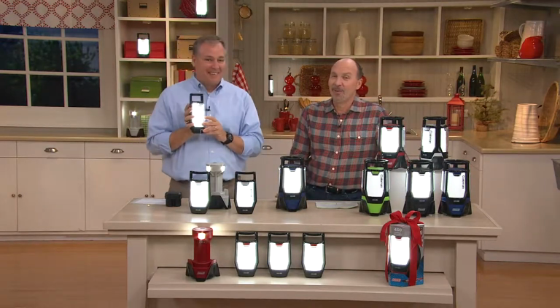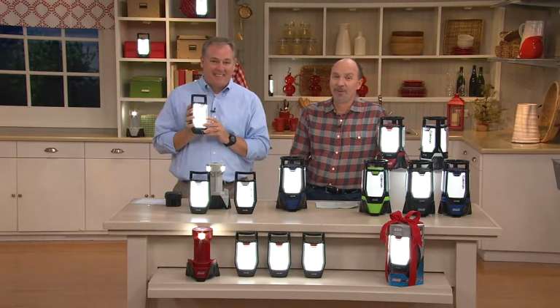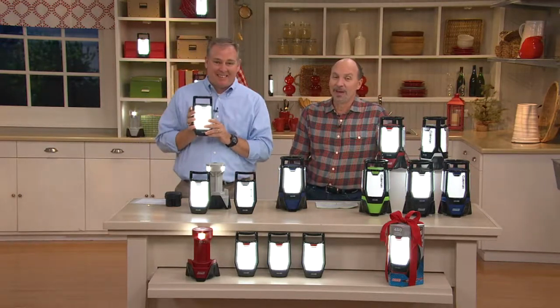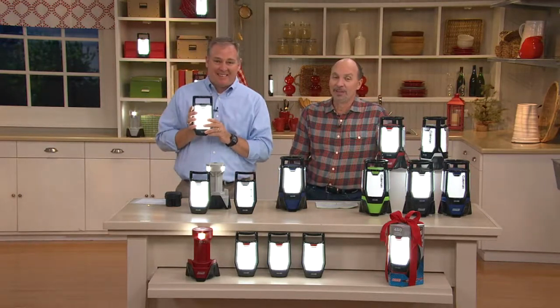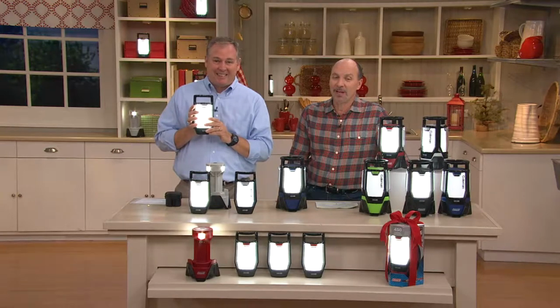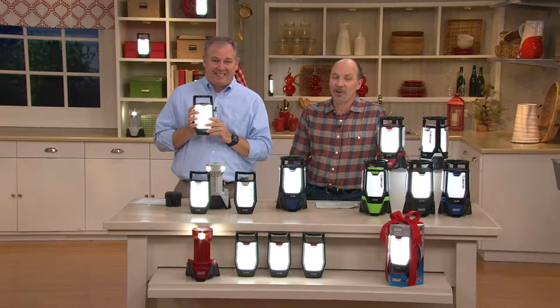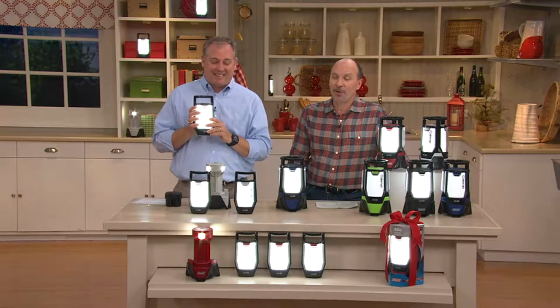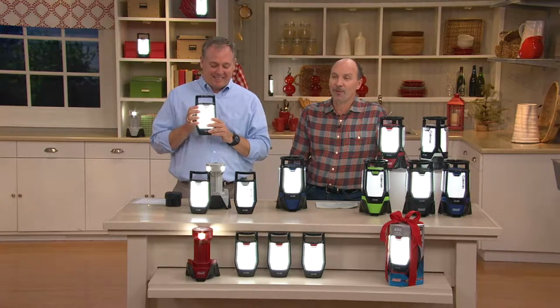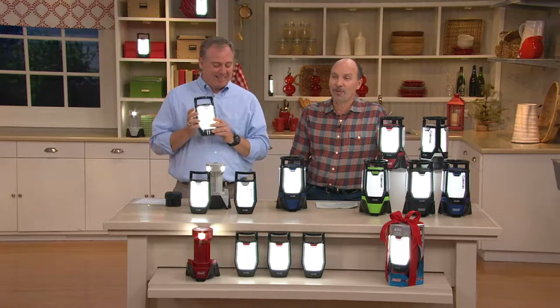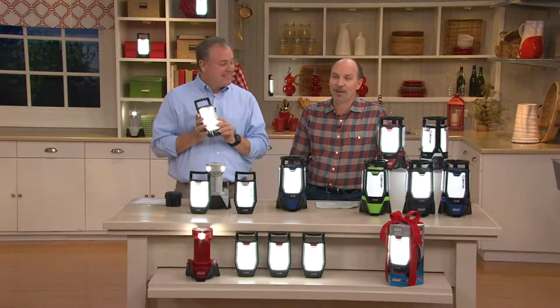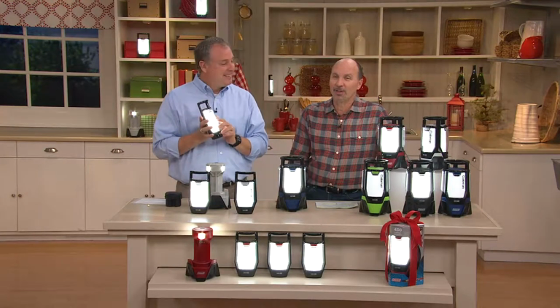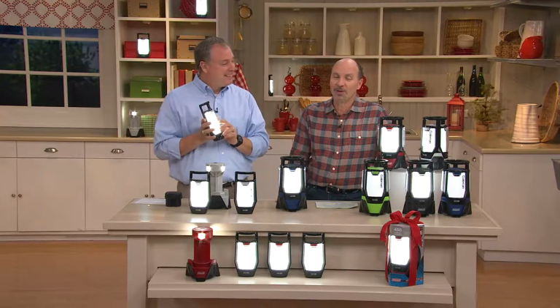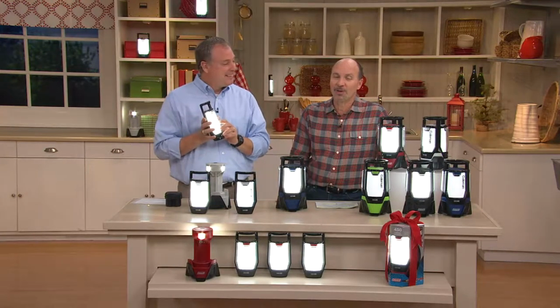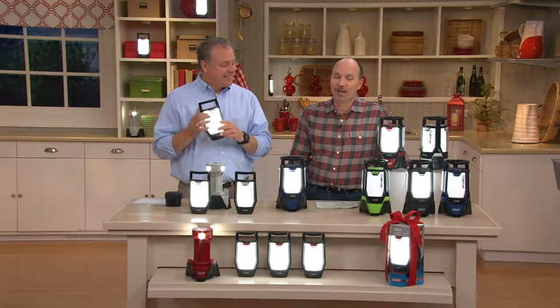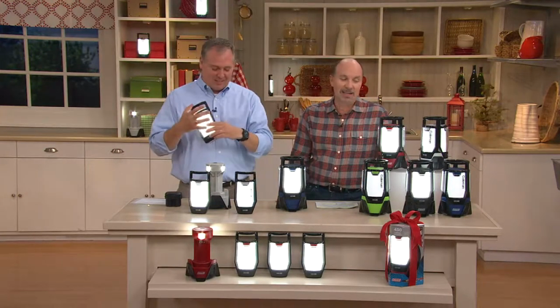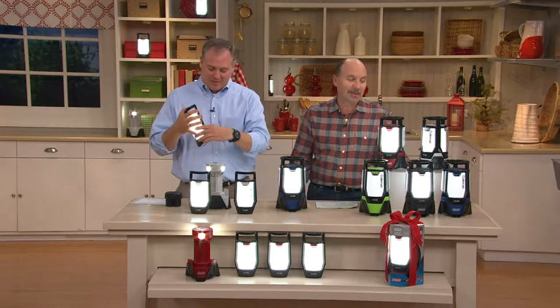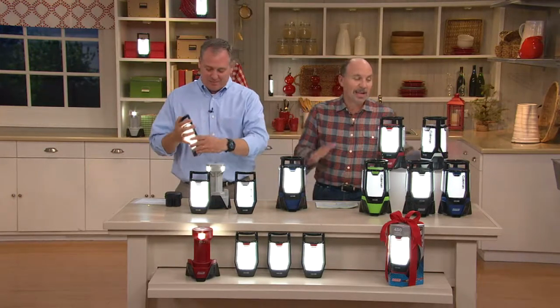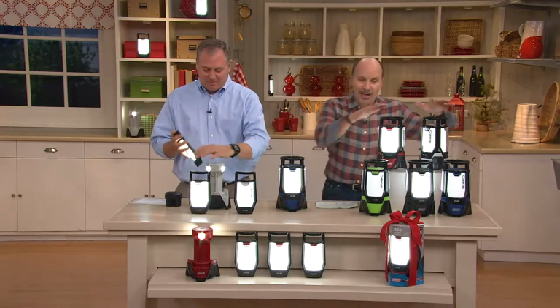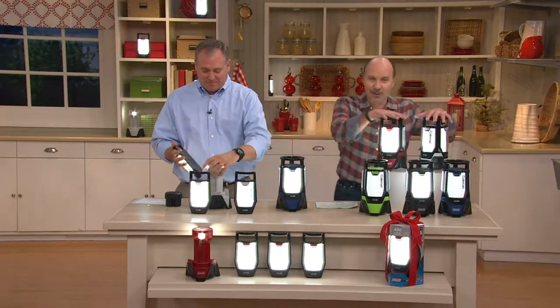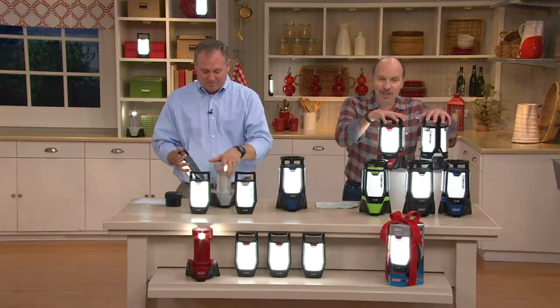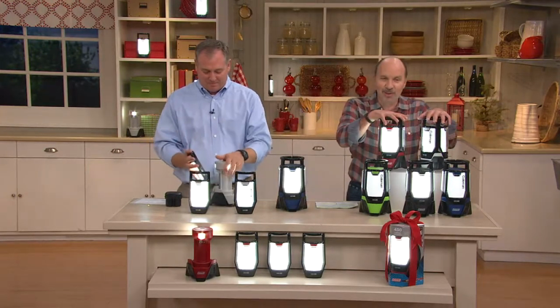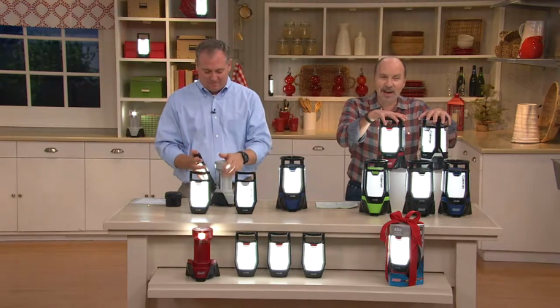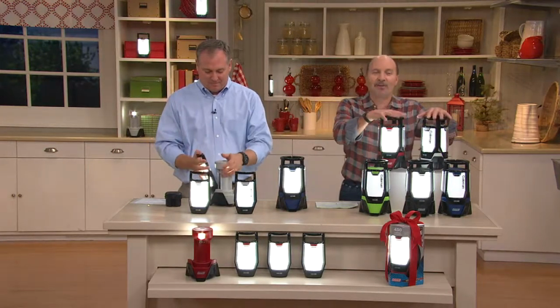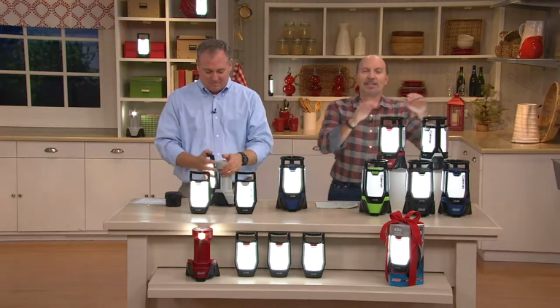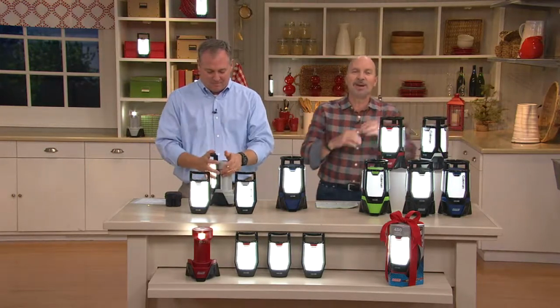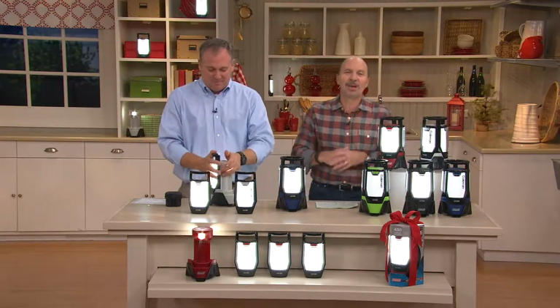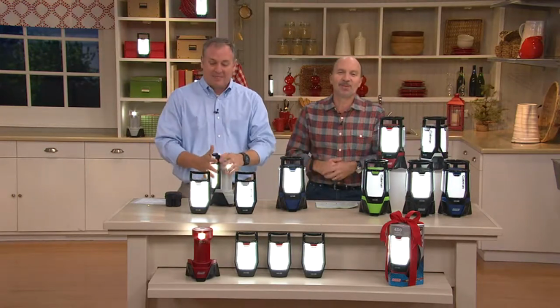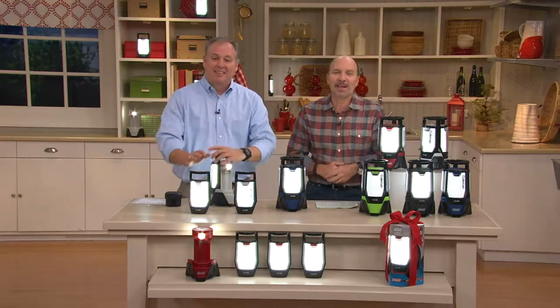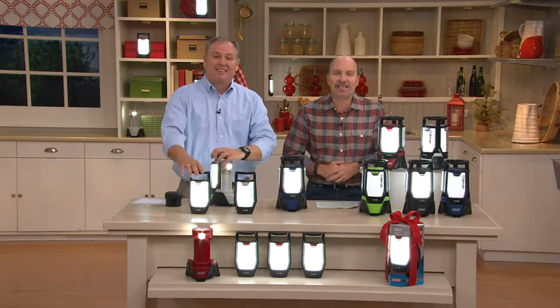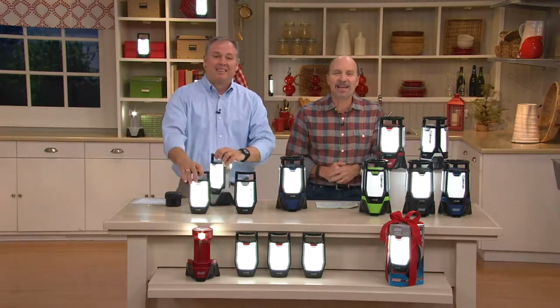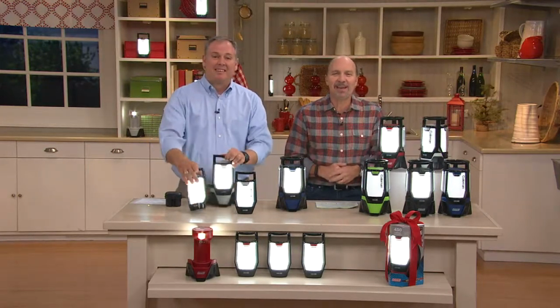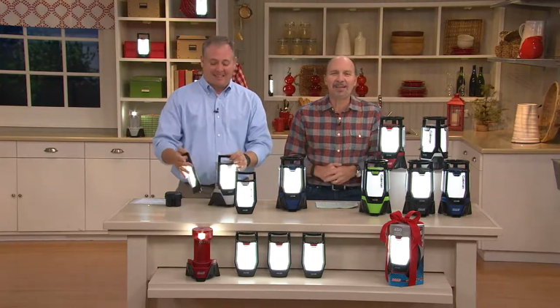Remember, you've got until January 31st of next year to return any gift, including this one. Evelyn's up next from Texas.